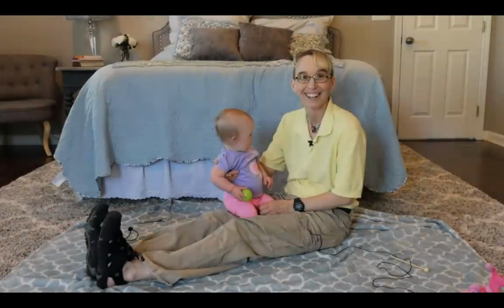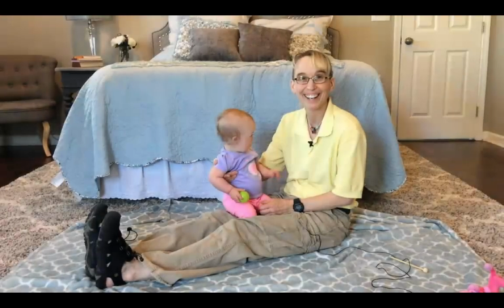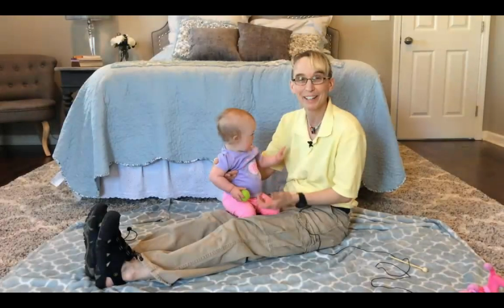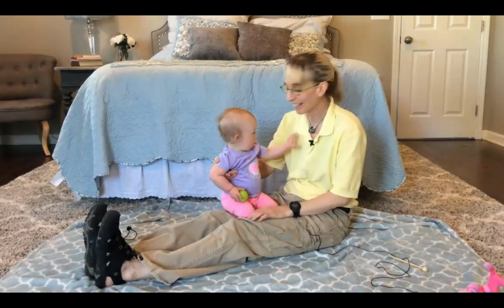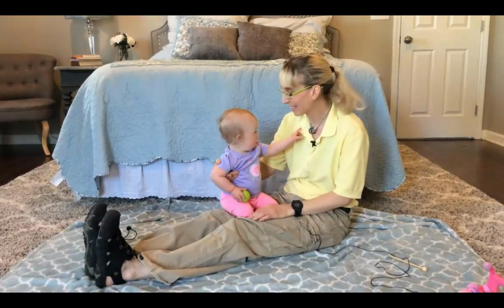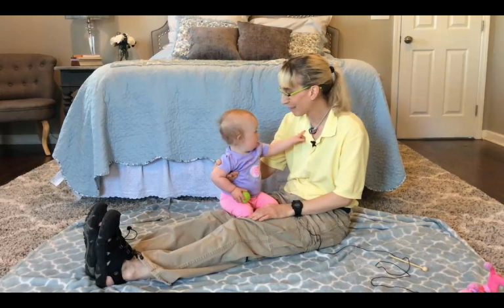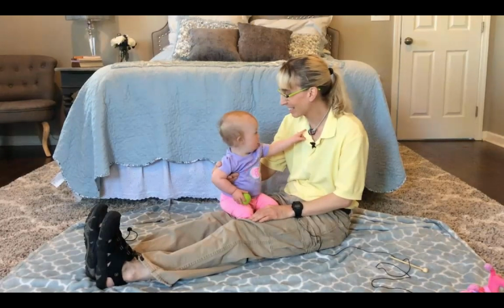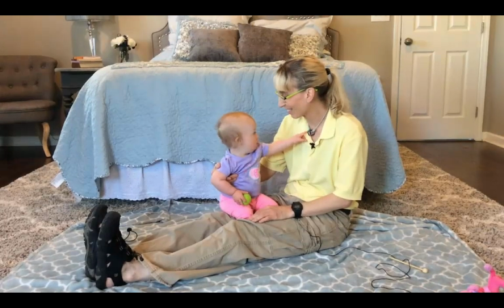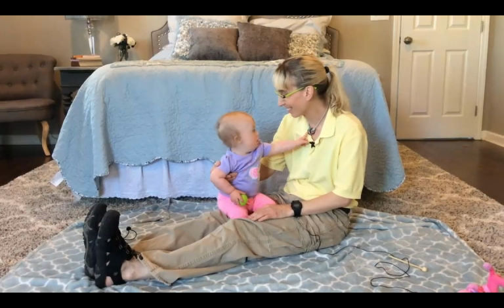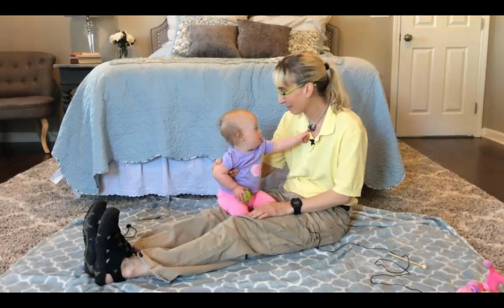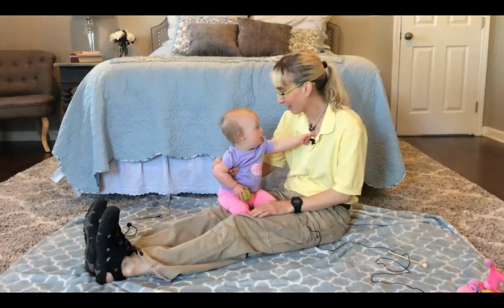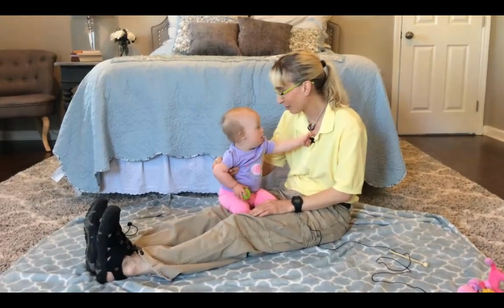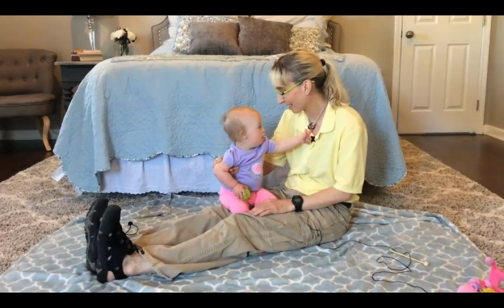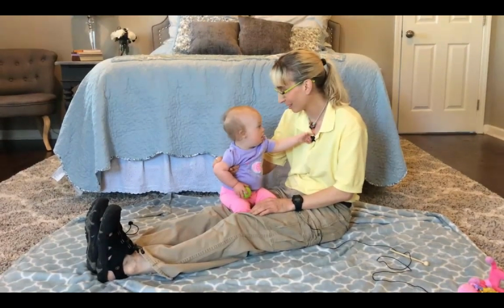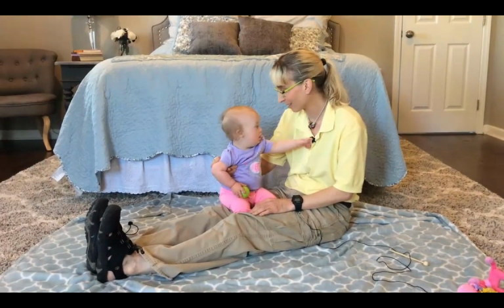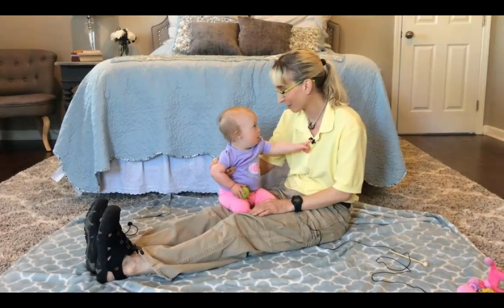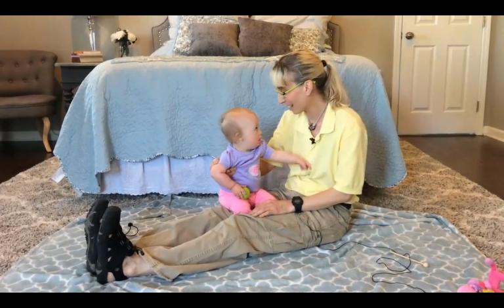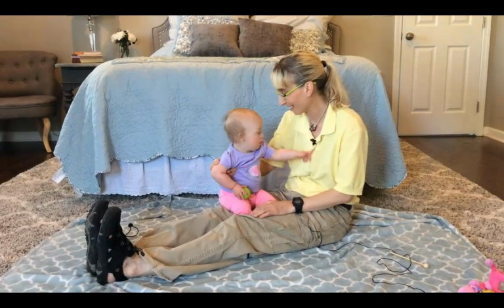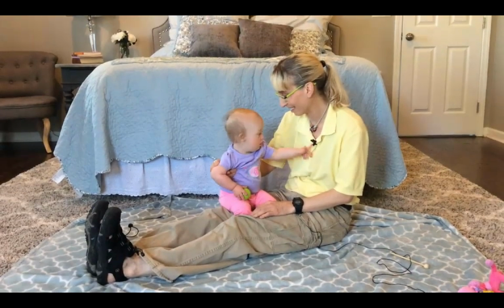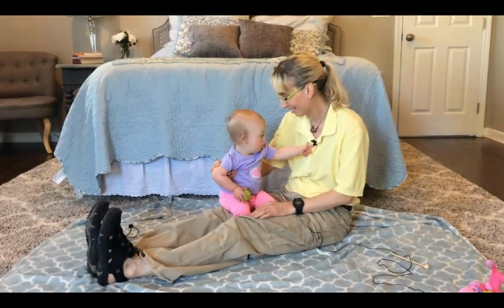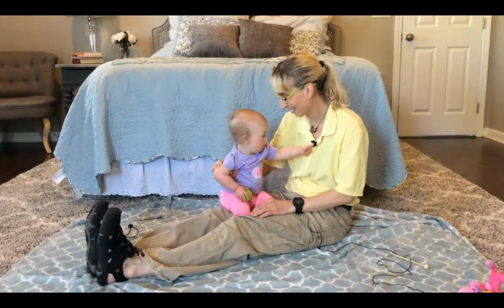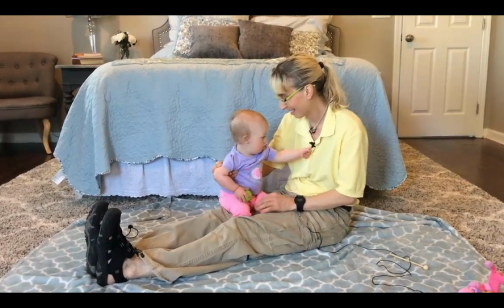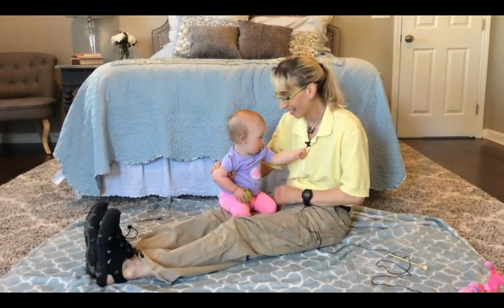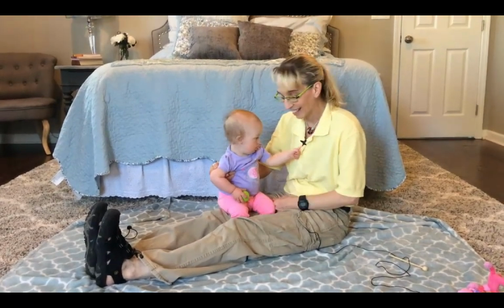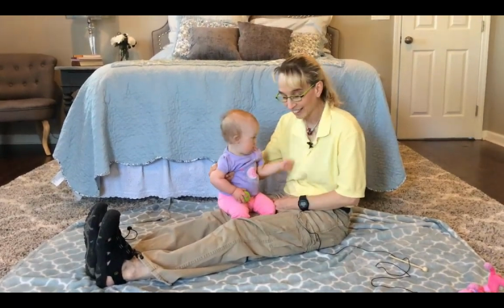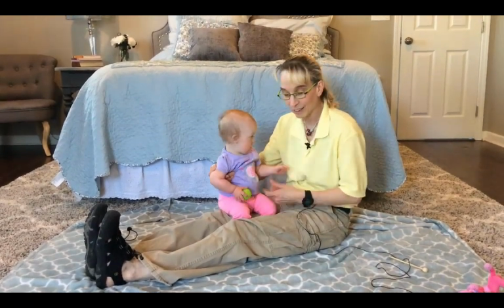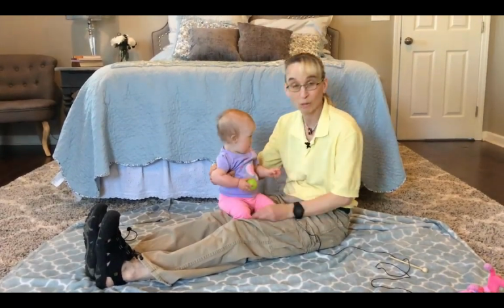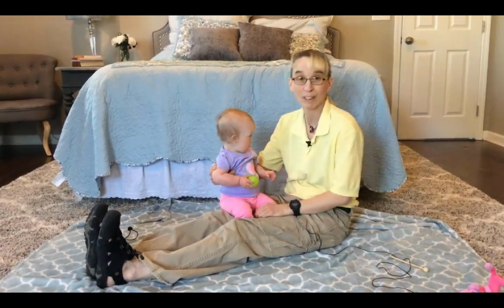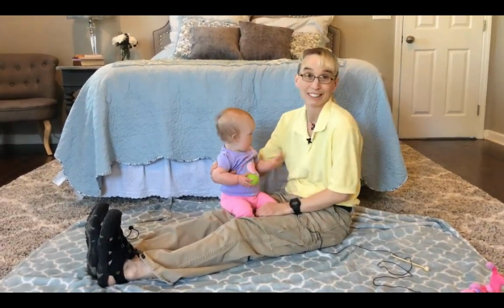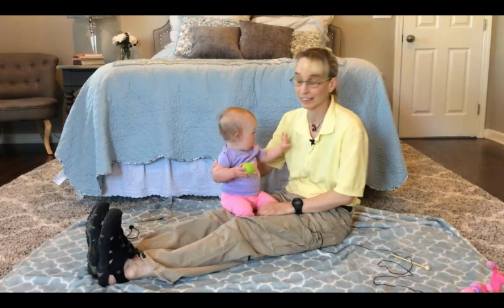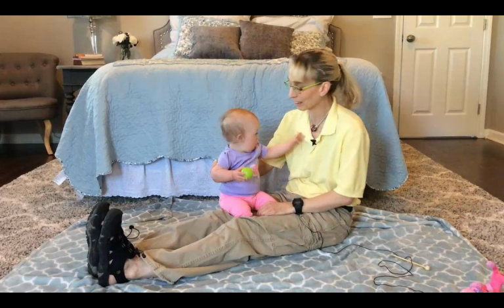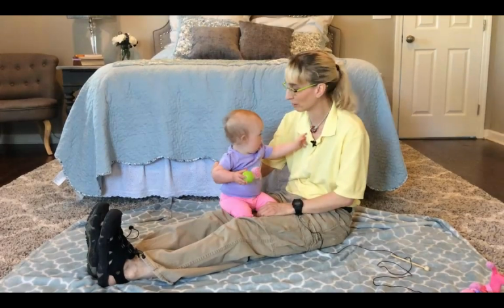Hi! My name is Amy Sturkey. I am here with my co-instructor Myla. We are working on standing skills.